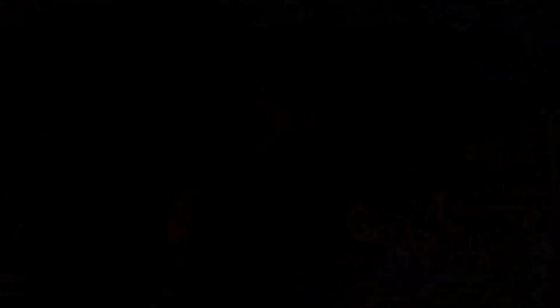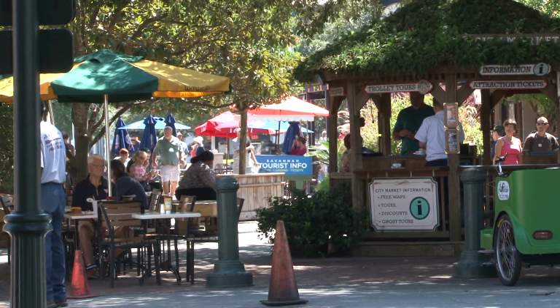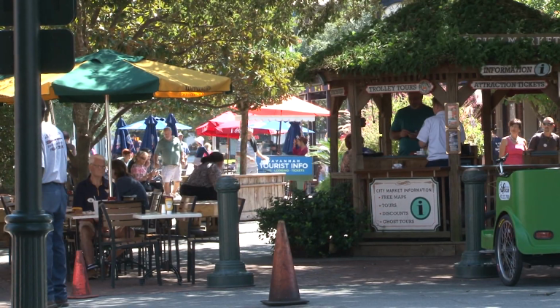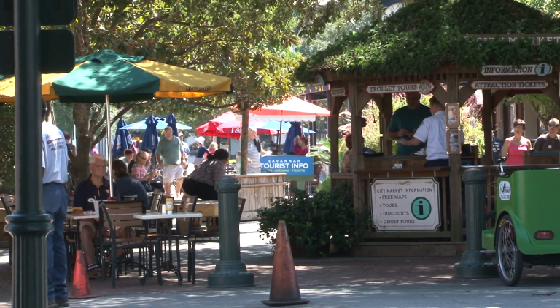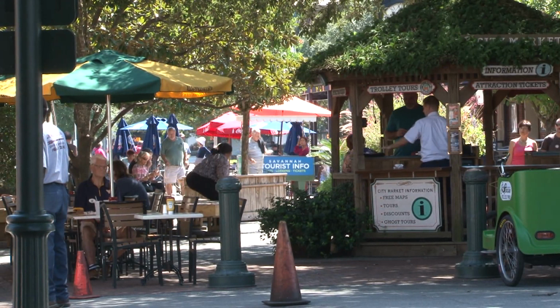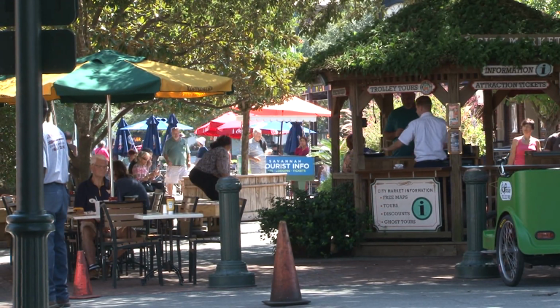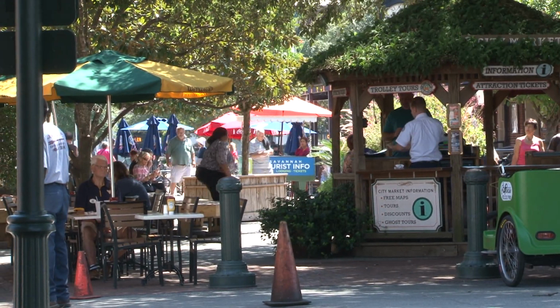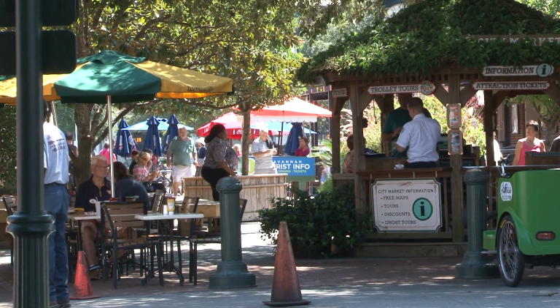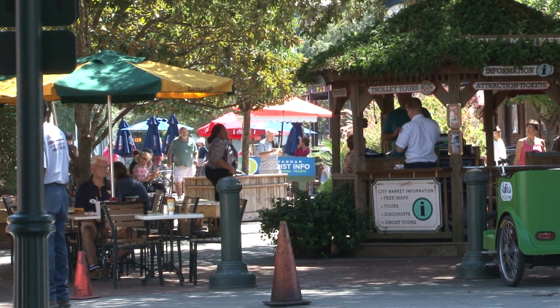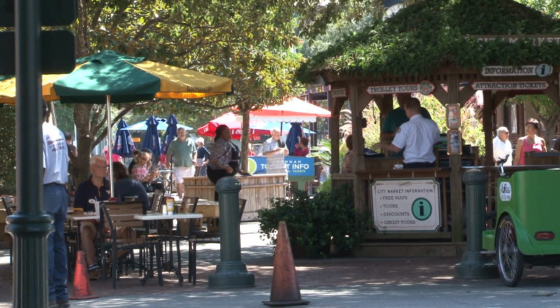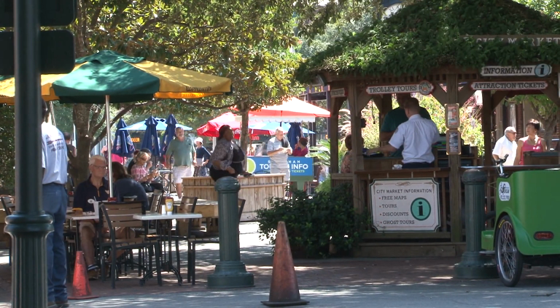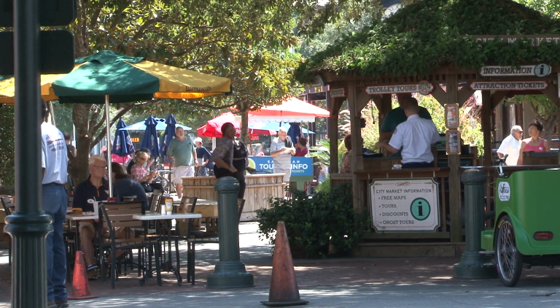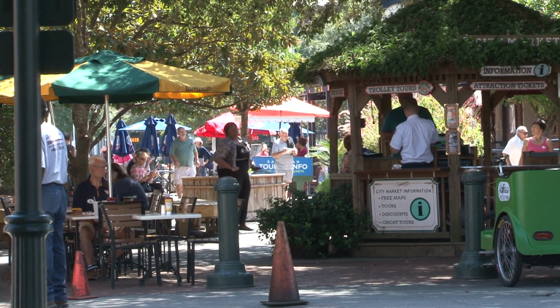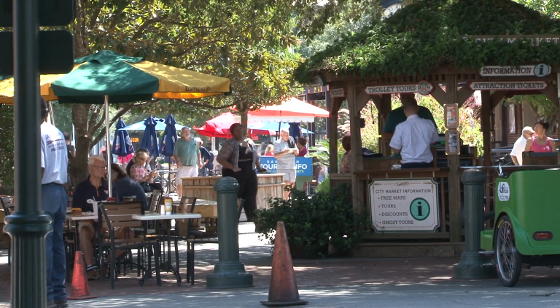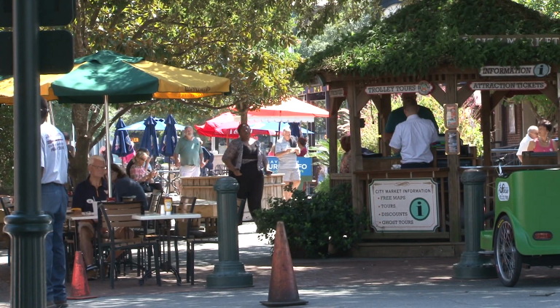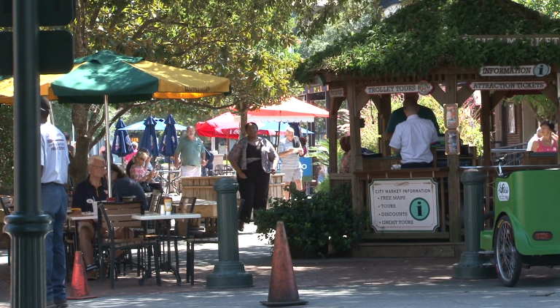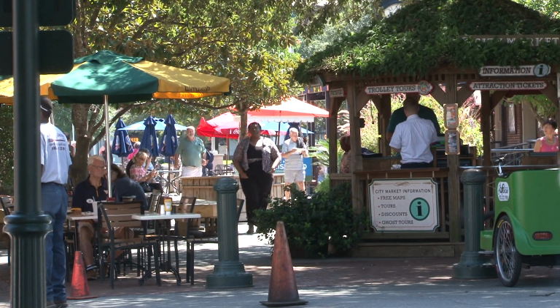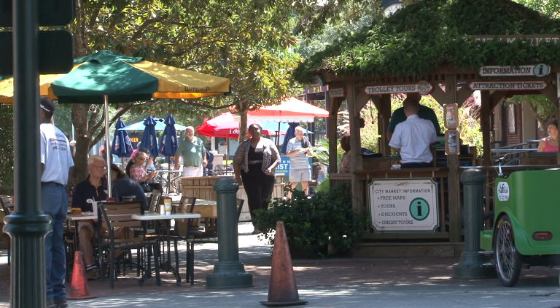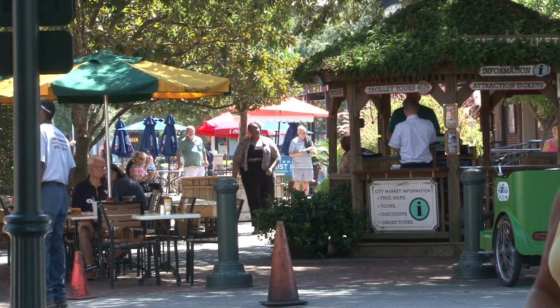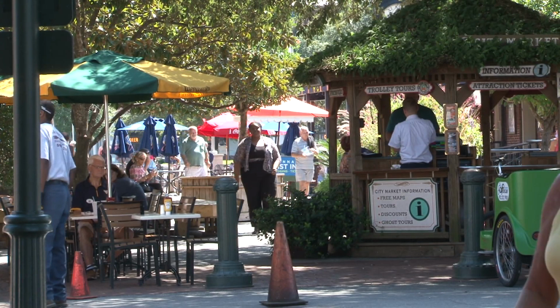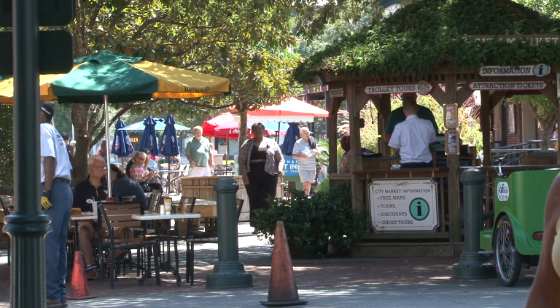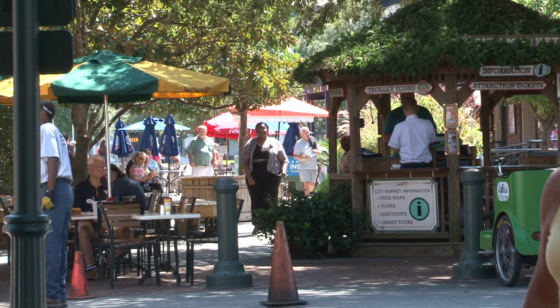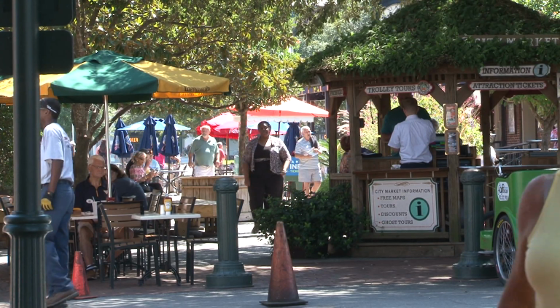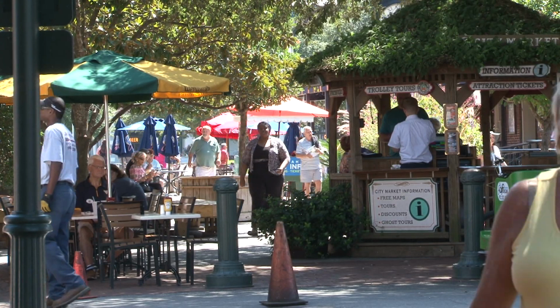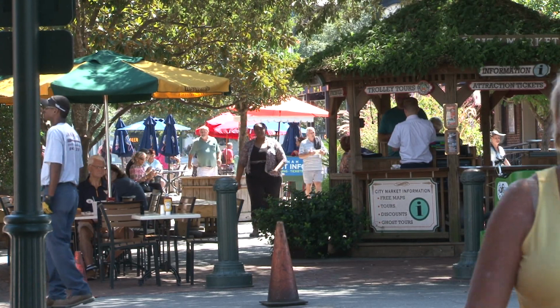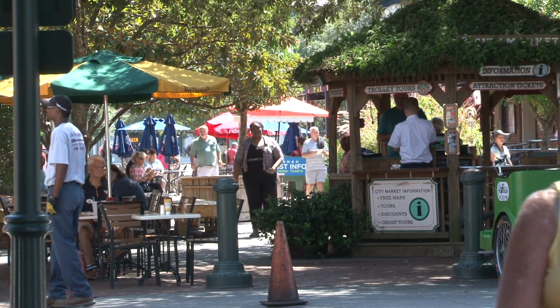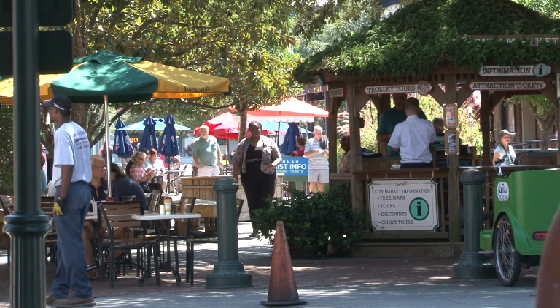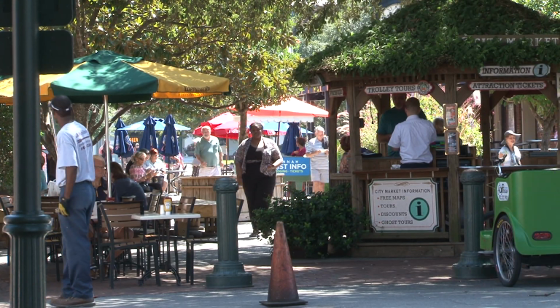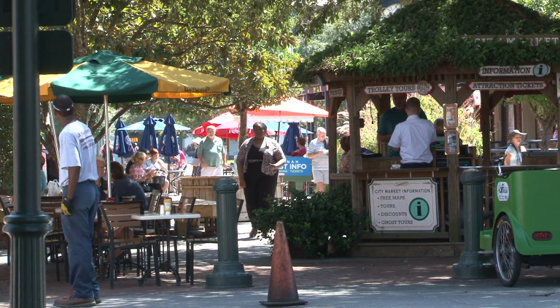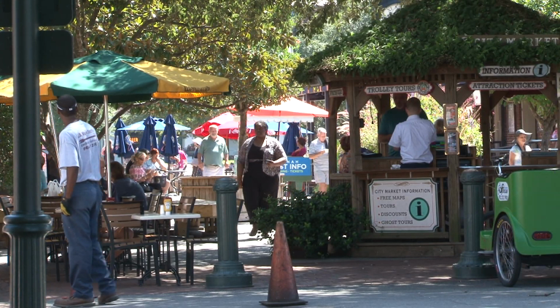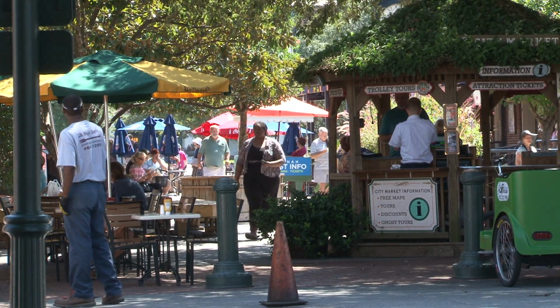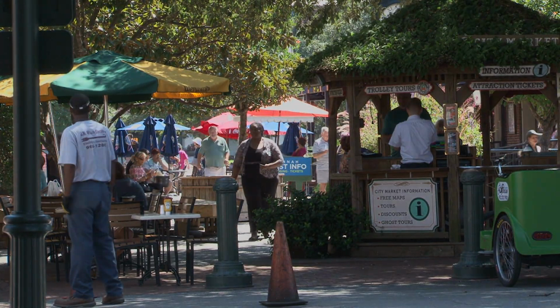Hi, I'm Oksana. Come visit my gallery. So come explore the many art galleries and visit with the artists in the City Market Art Center Studios.